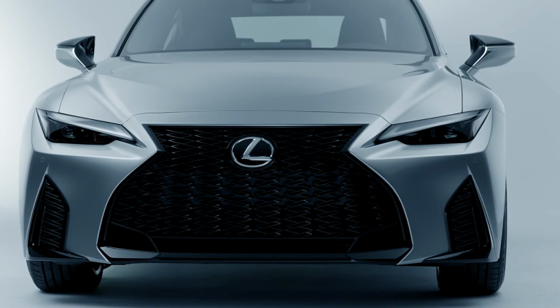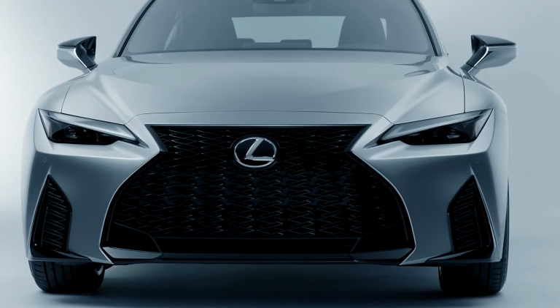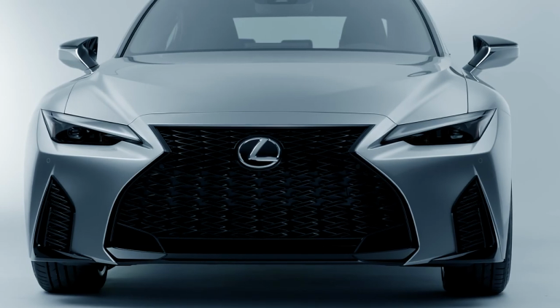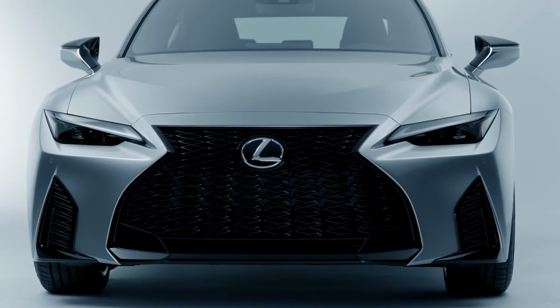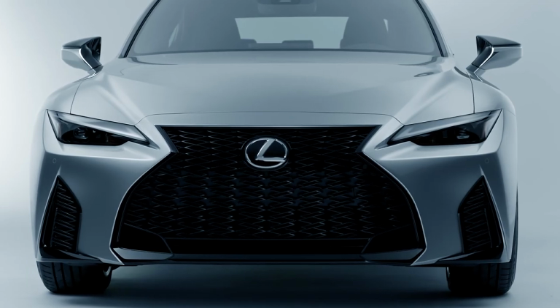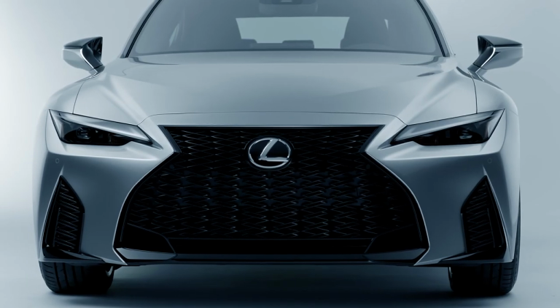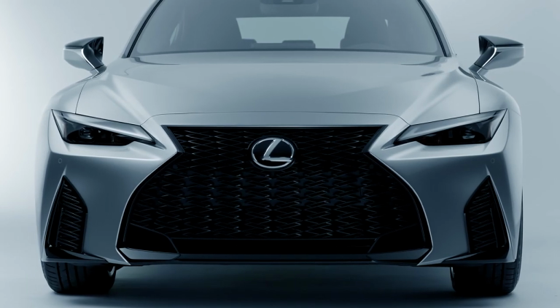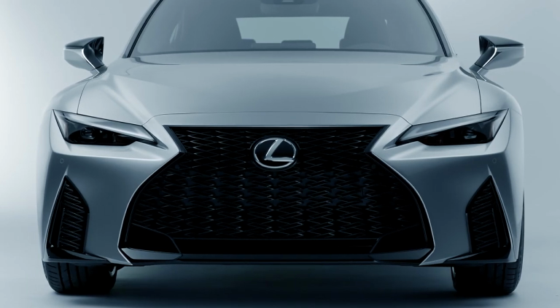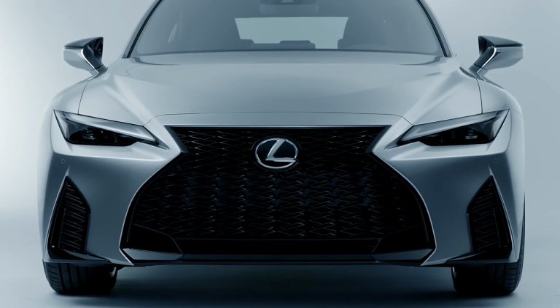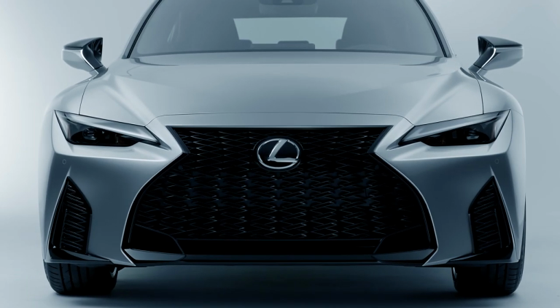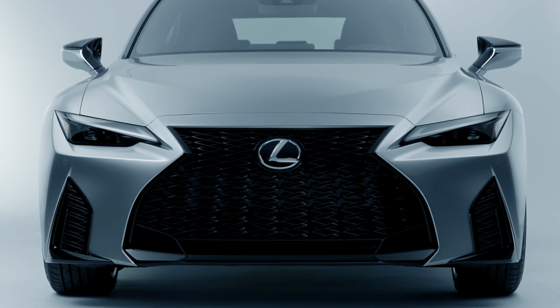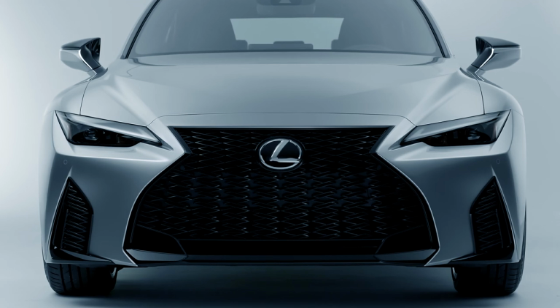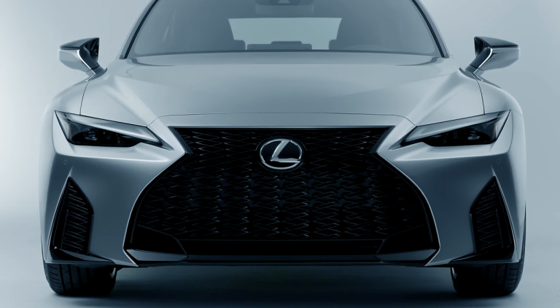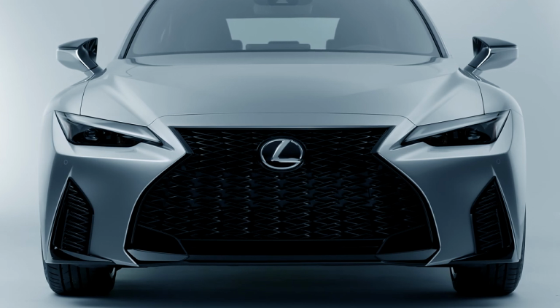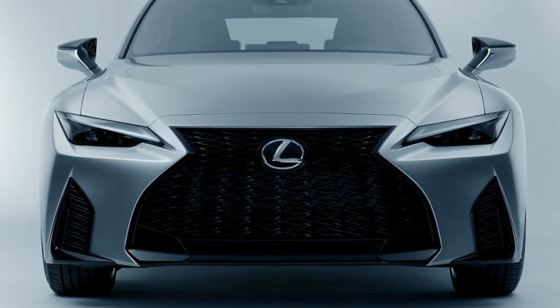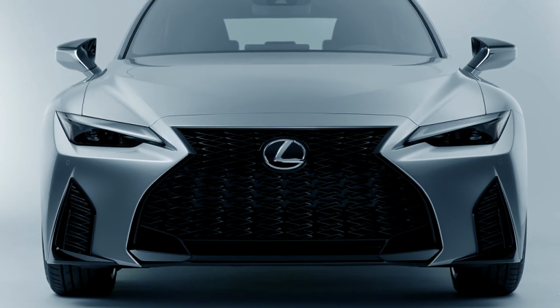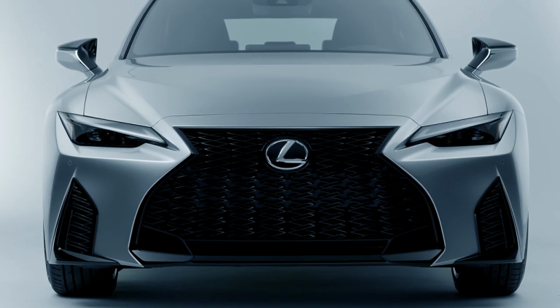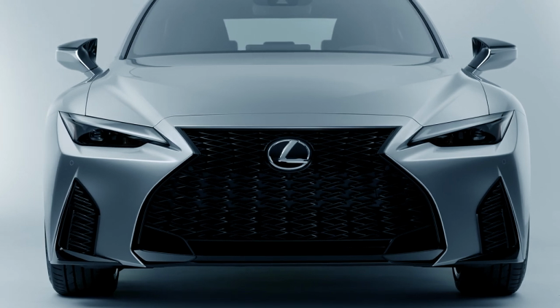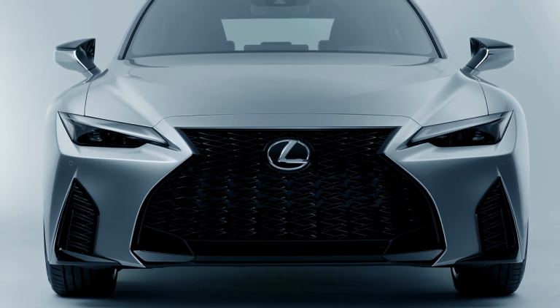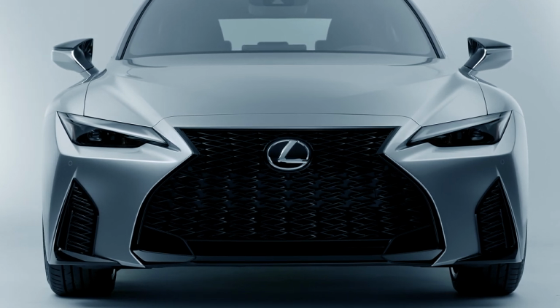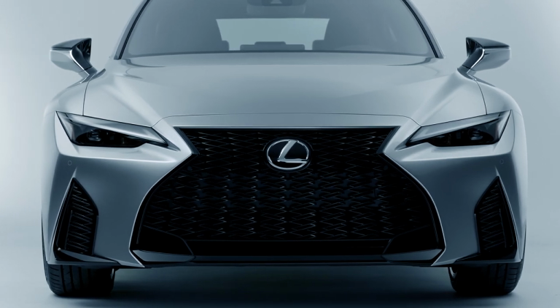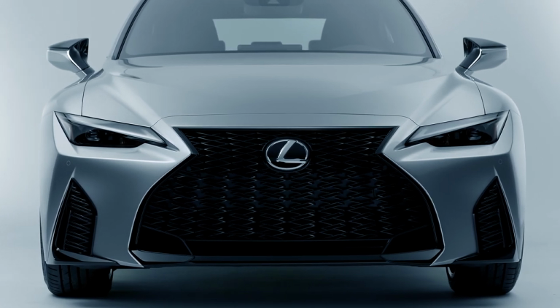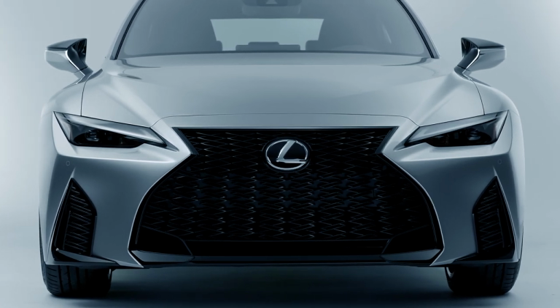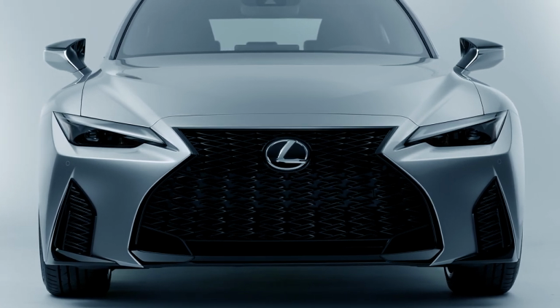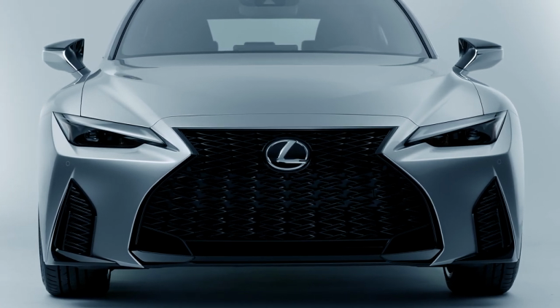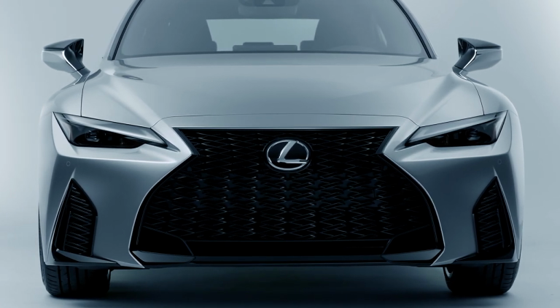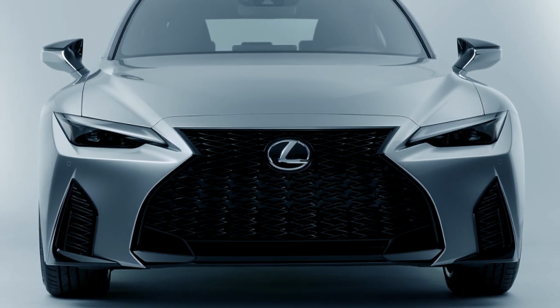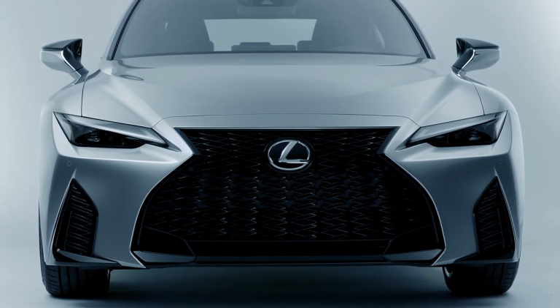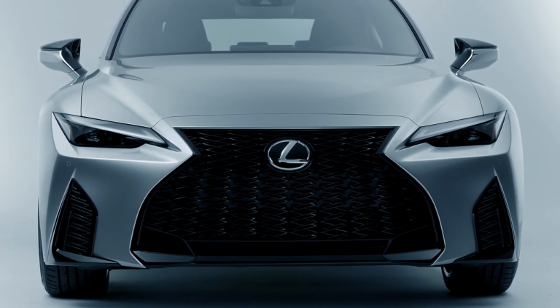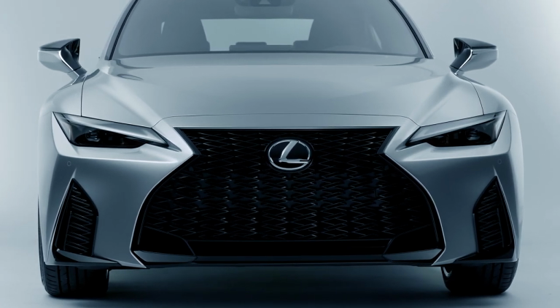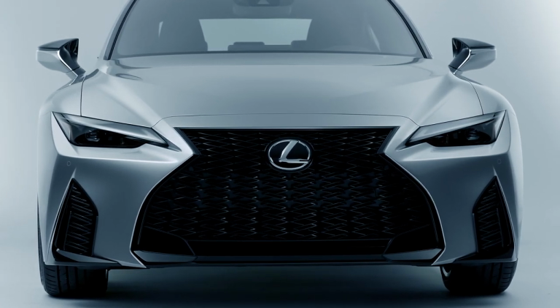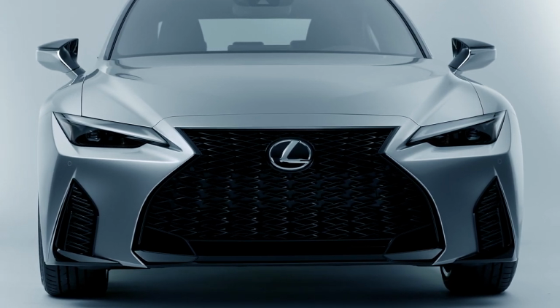The new IS is loaded with new performance upgrades that make this Sport Sedan tough to beat.